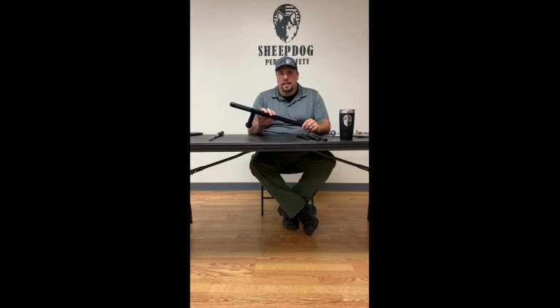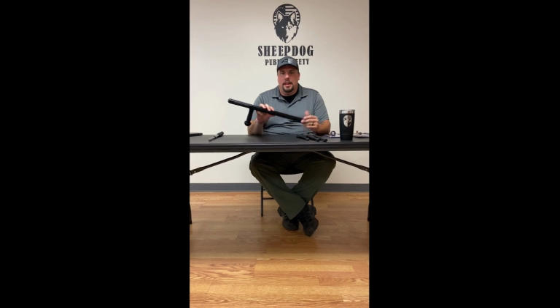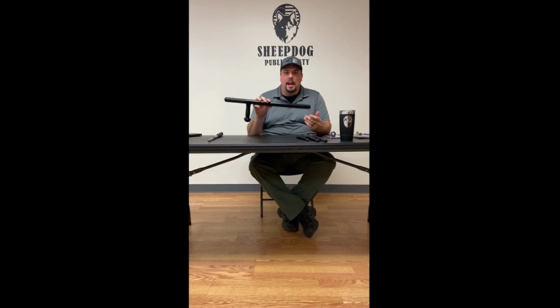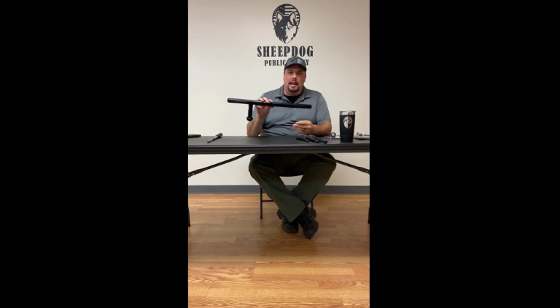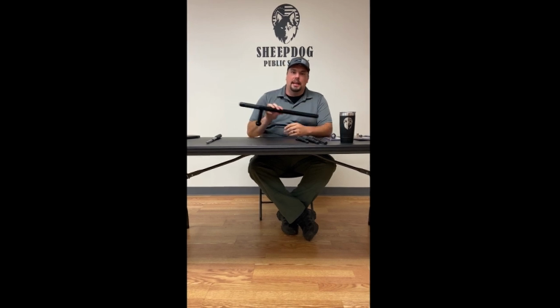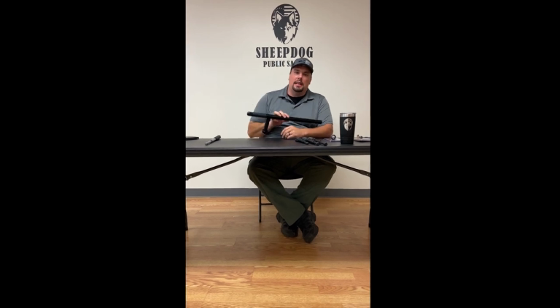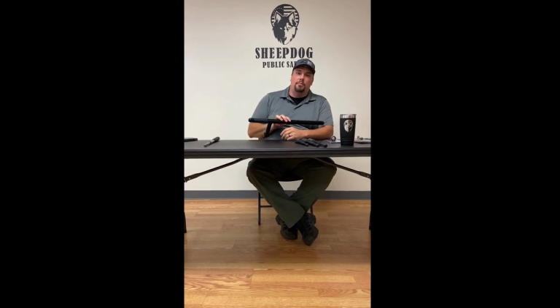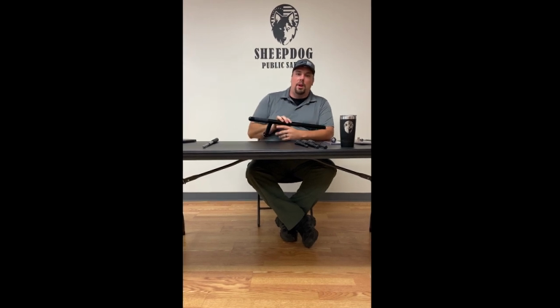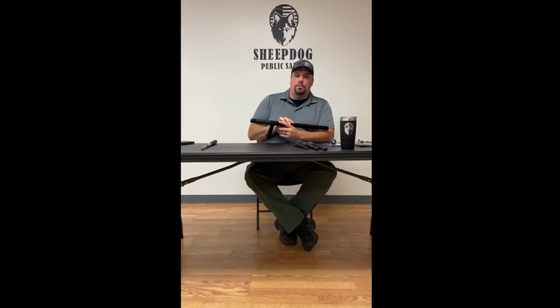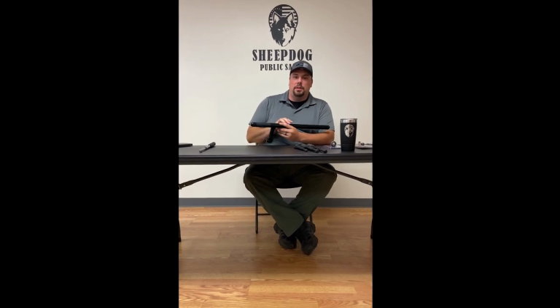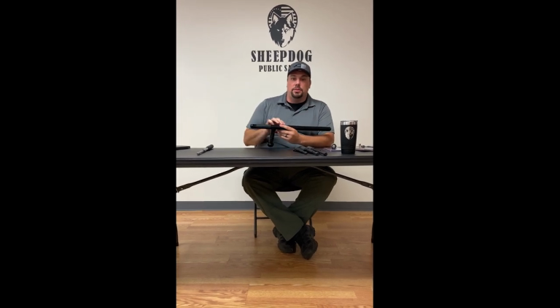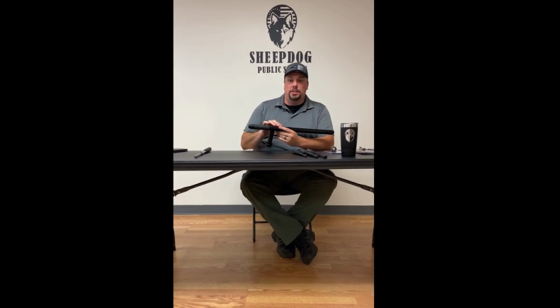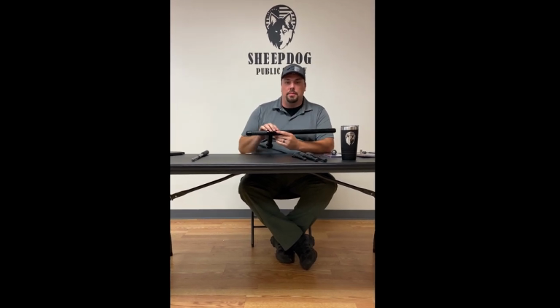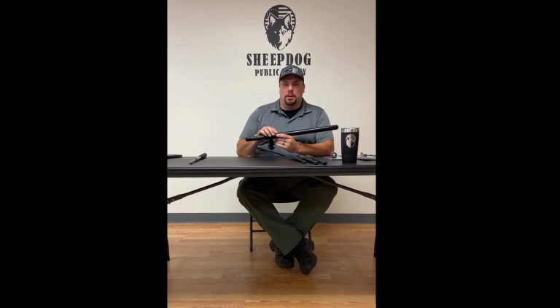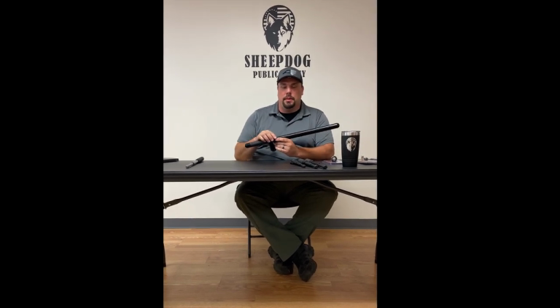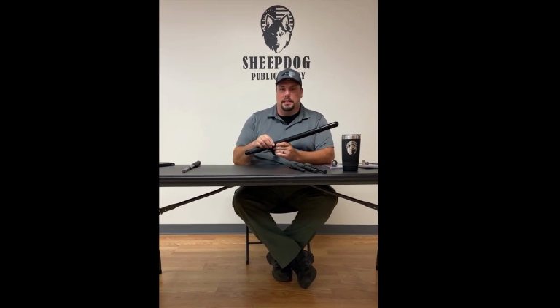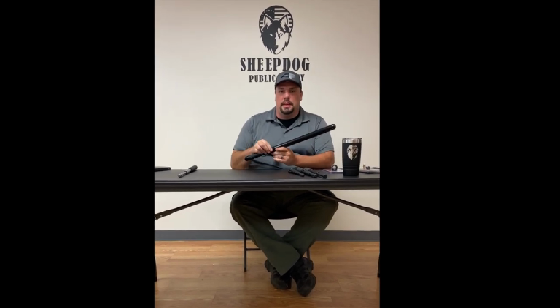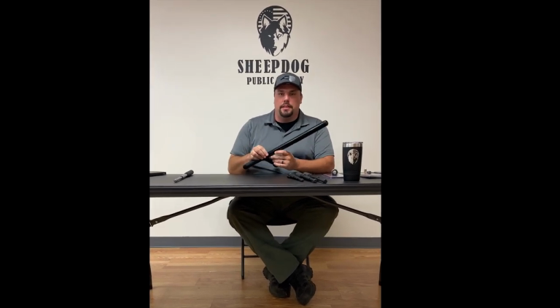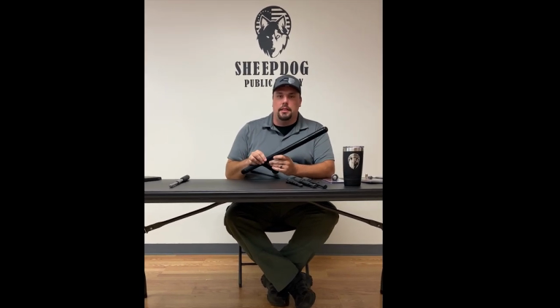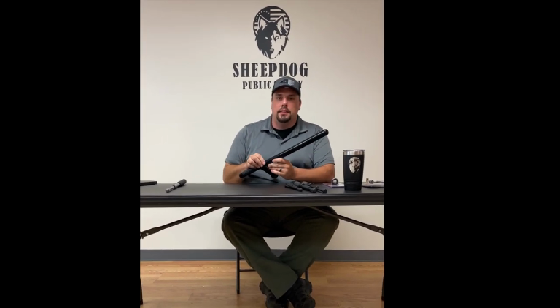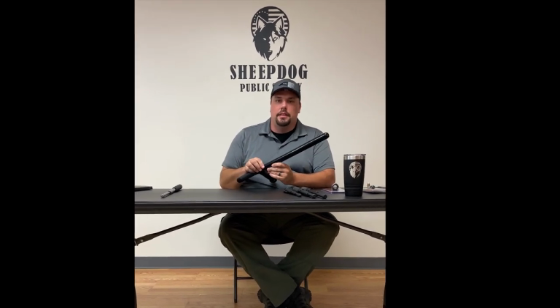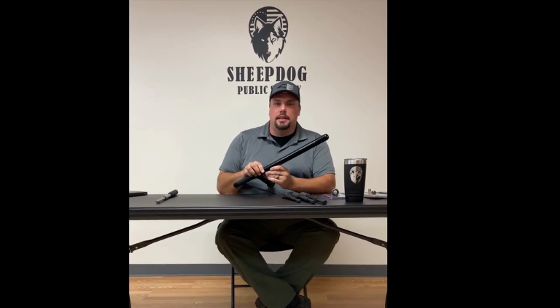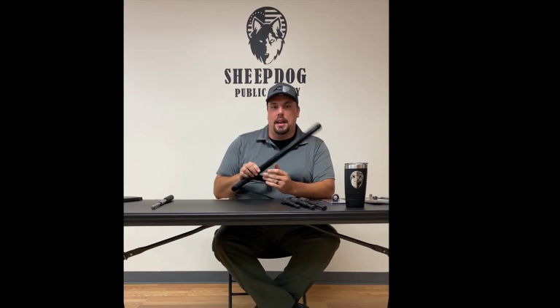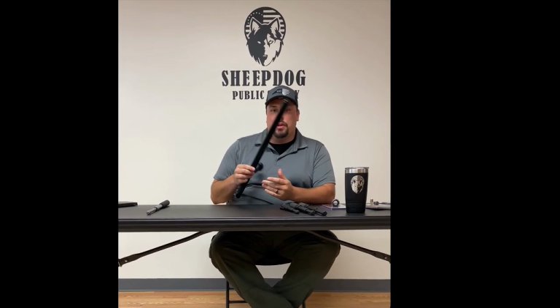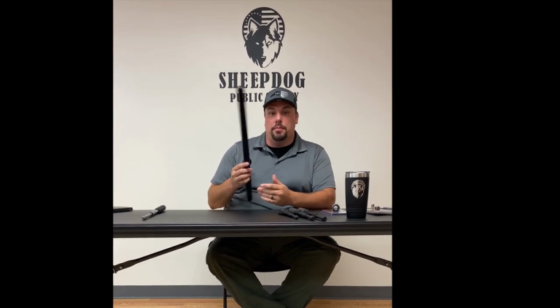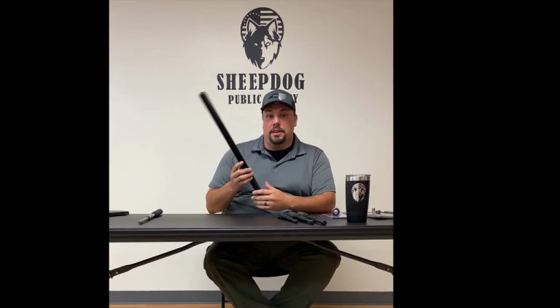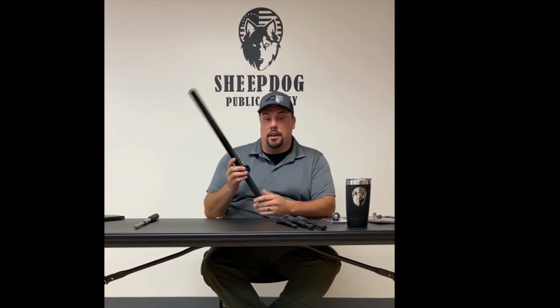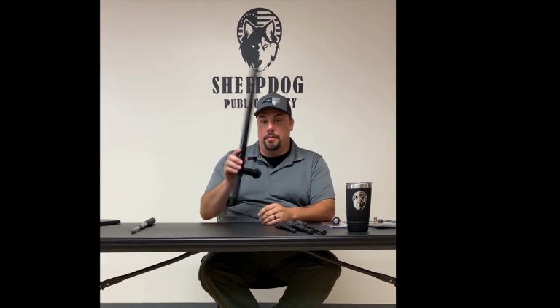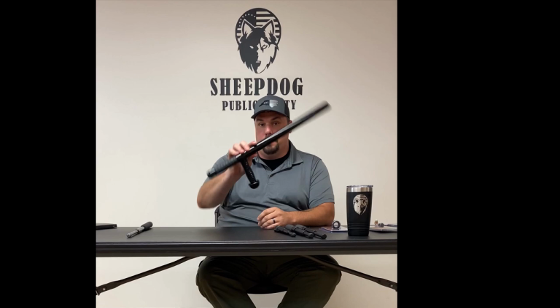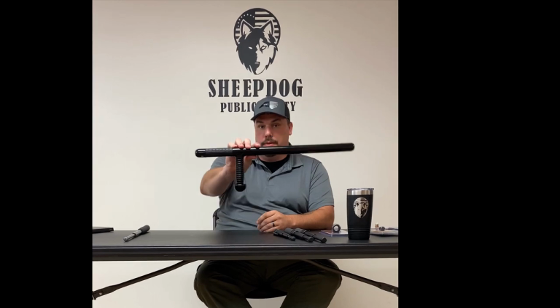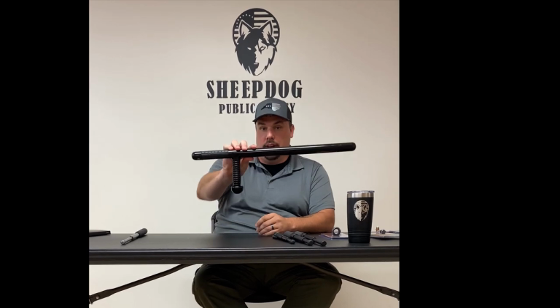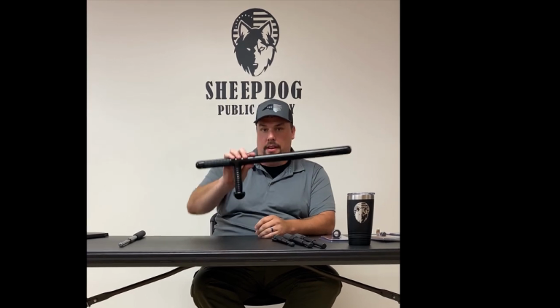Hey guys, I'm Robert Royce with Sheepdog Public Safety. Today we're going to be talking about batons.